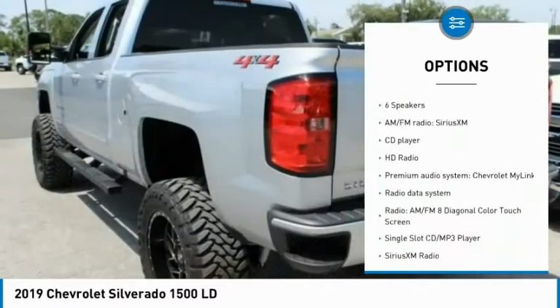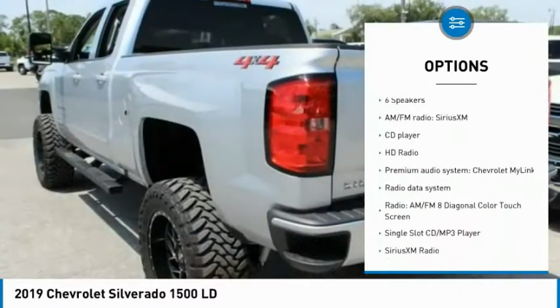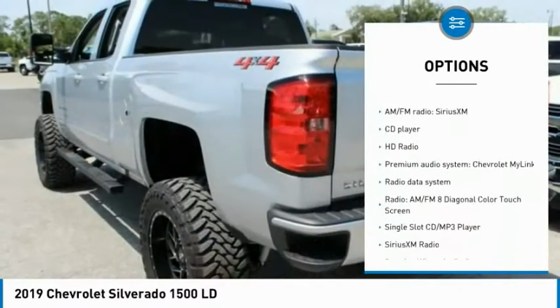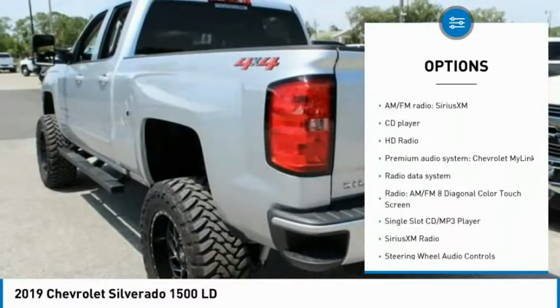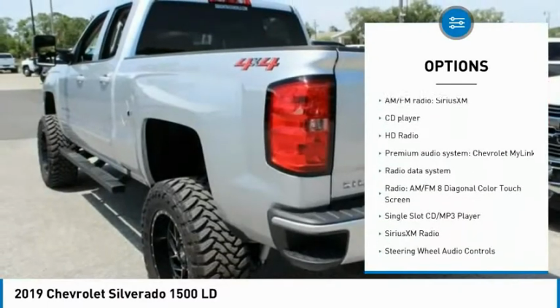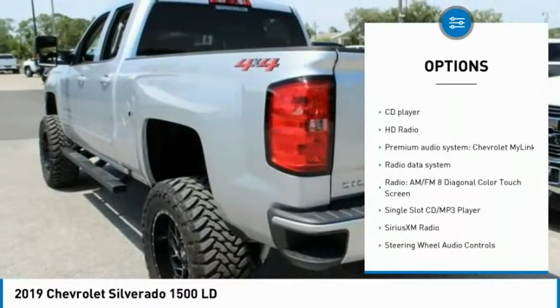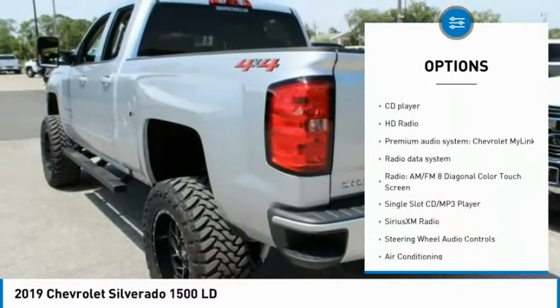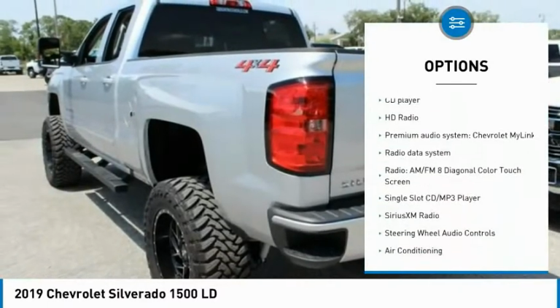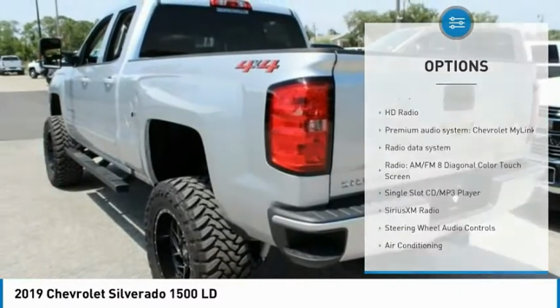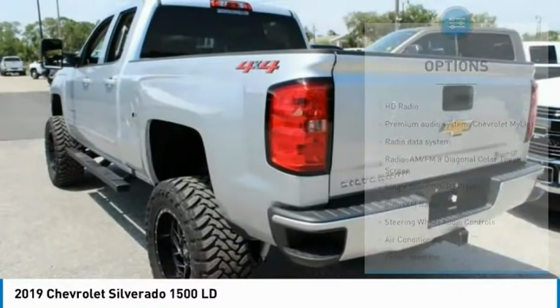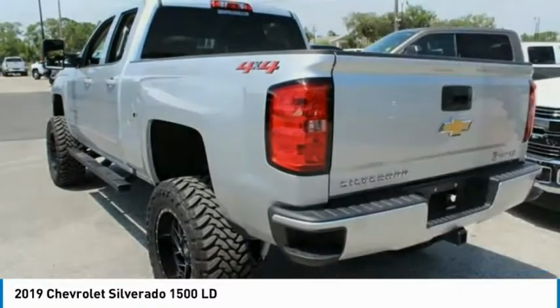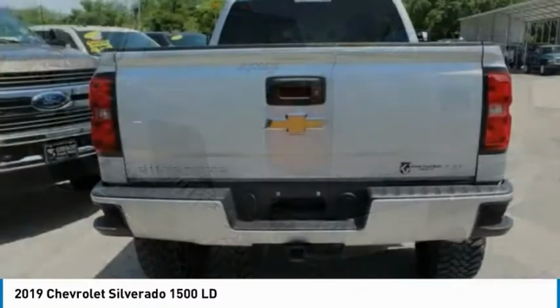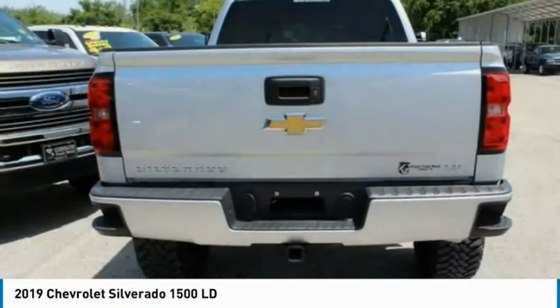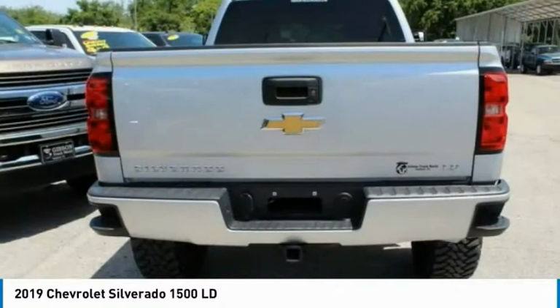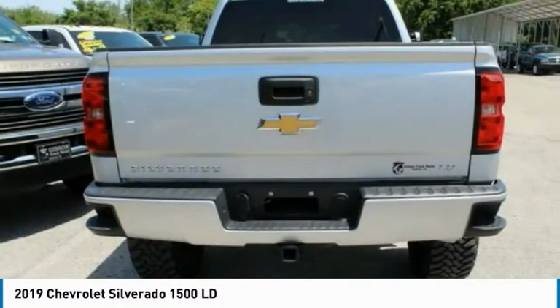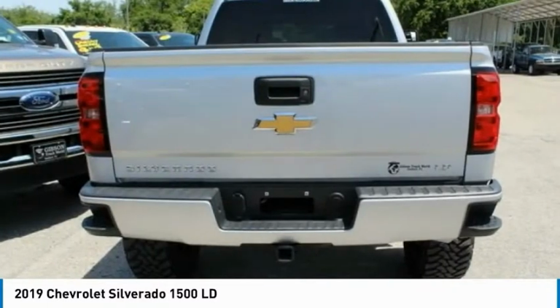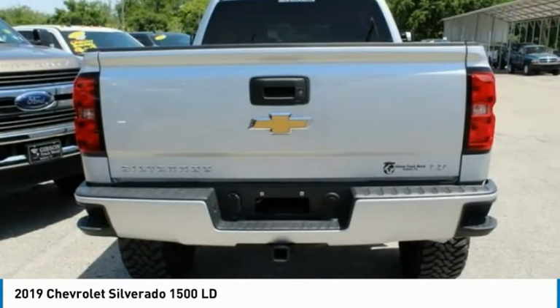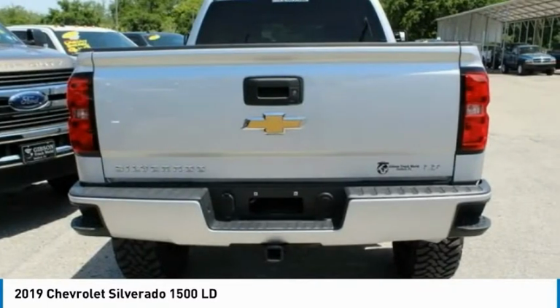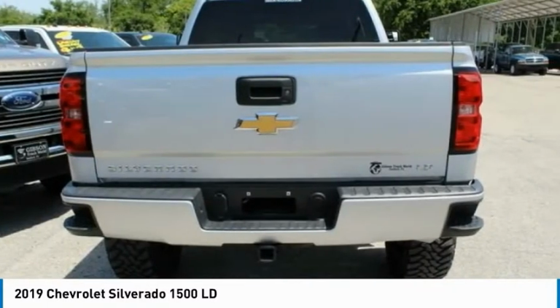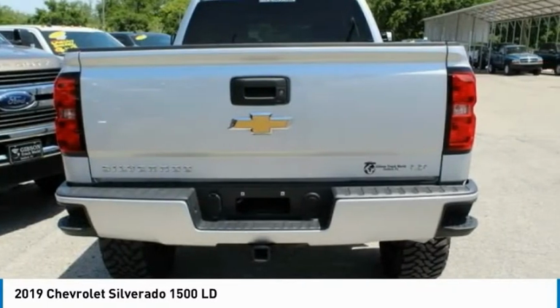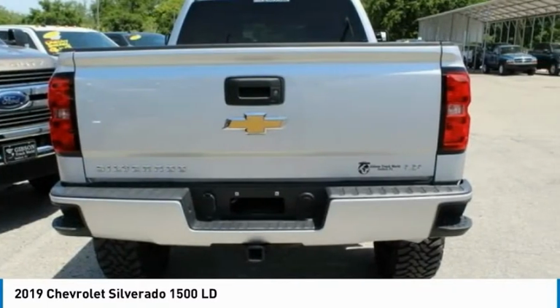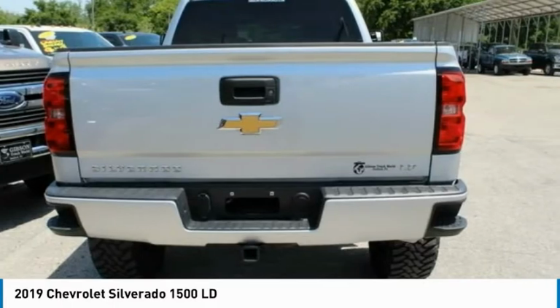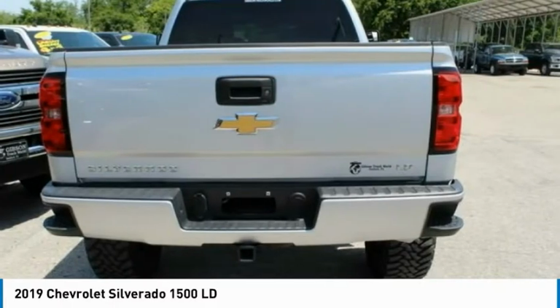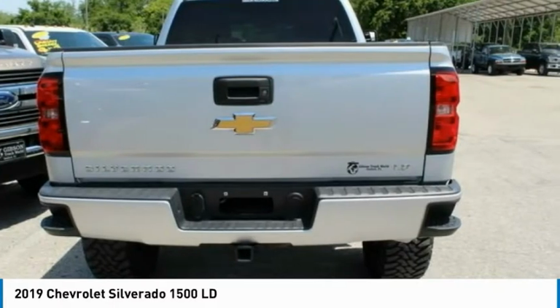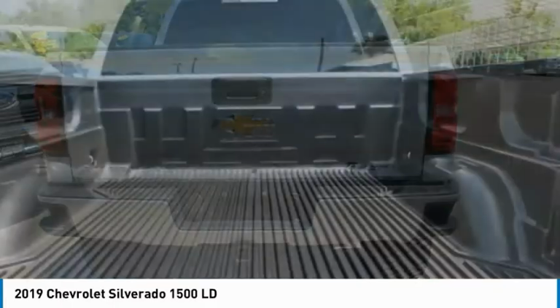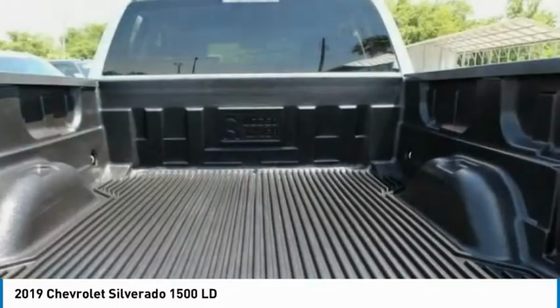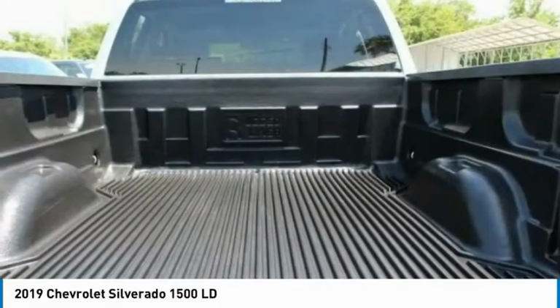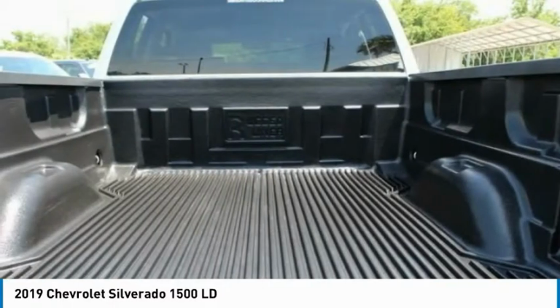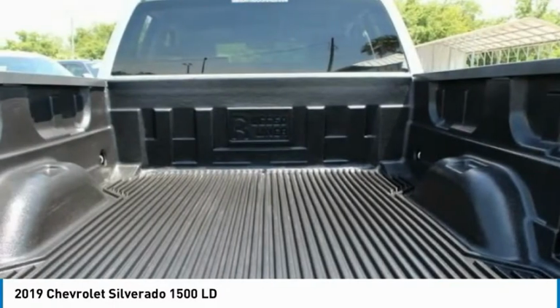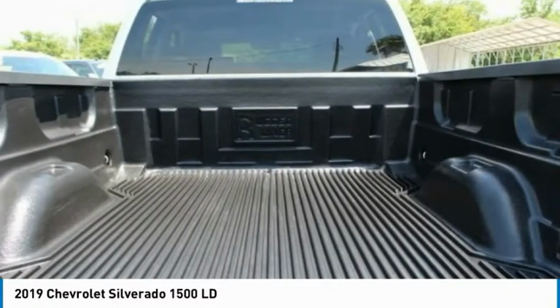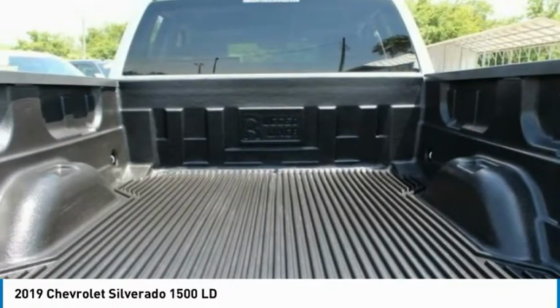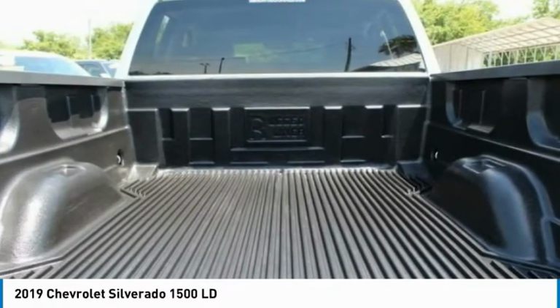rear step bumper, four-wheel disc brakes, front wheel independent suspension, speed control, body color door handles.